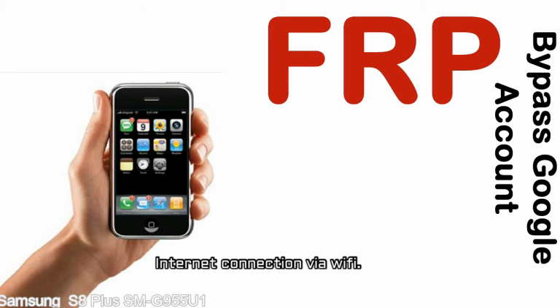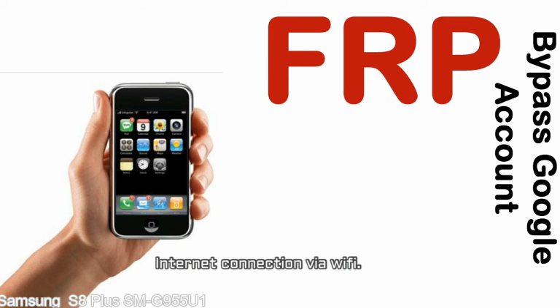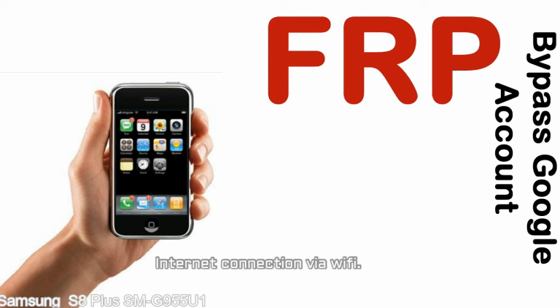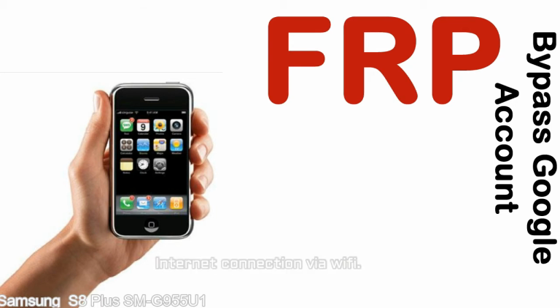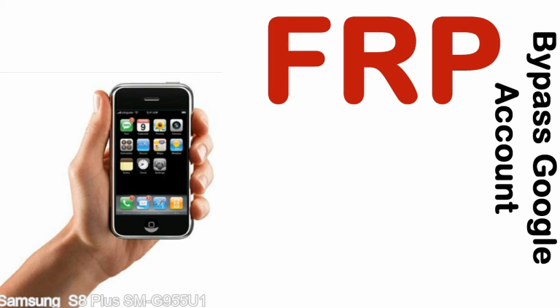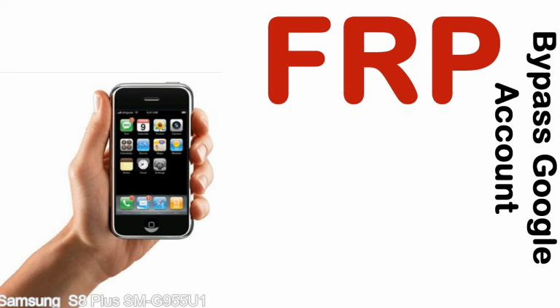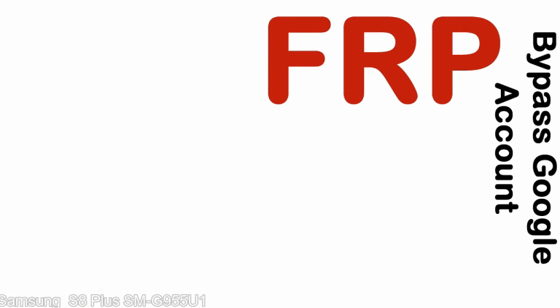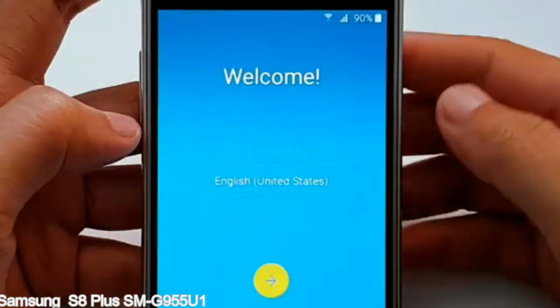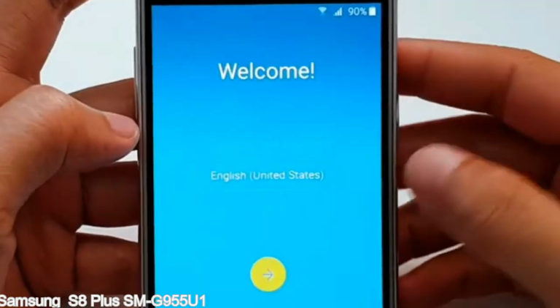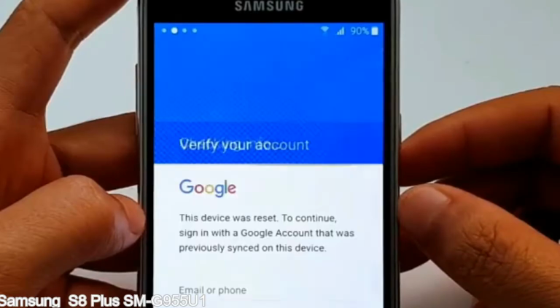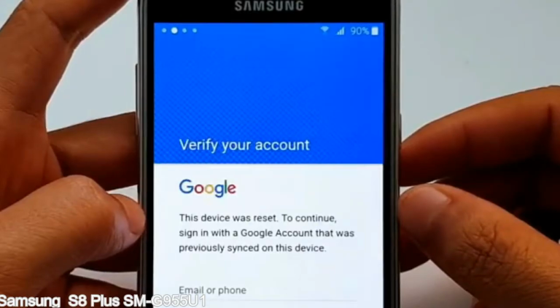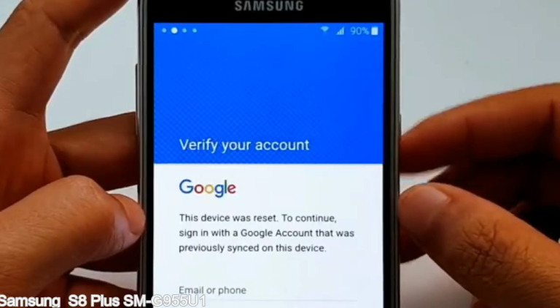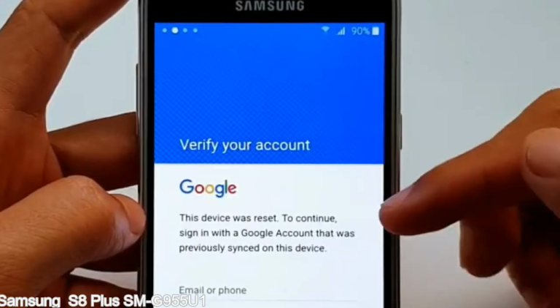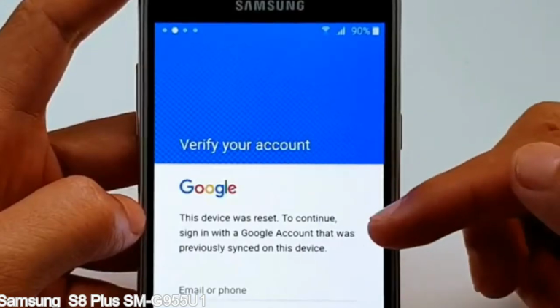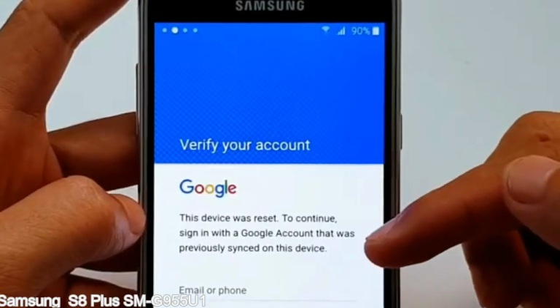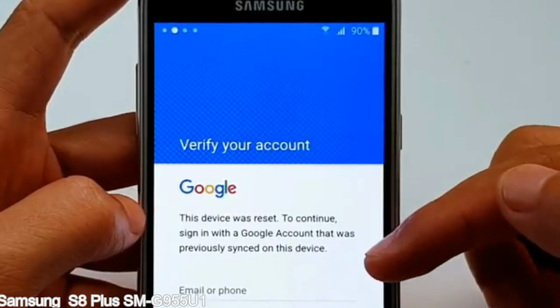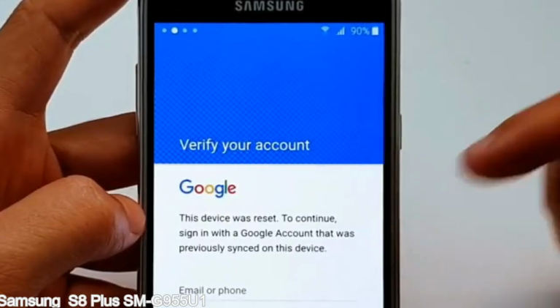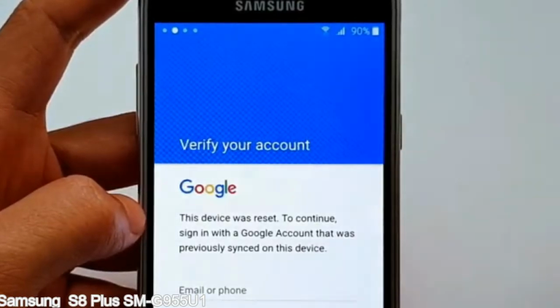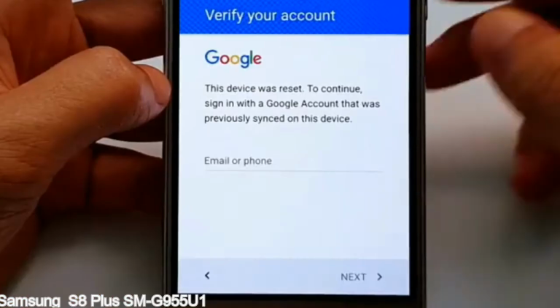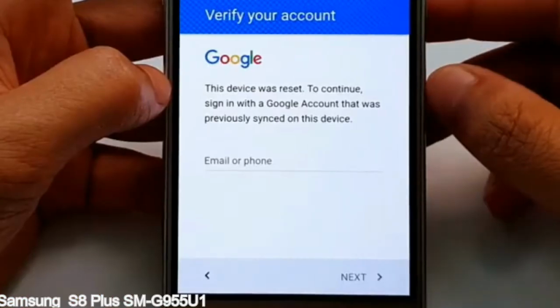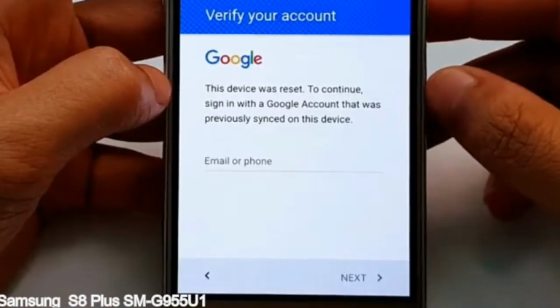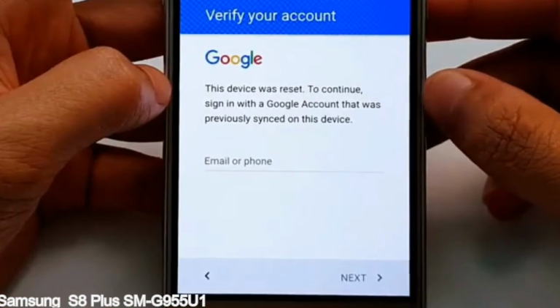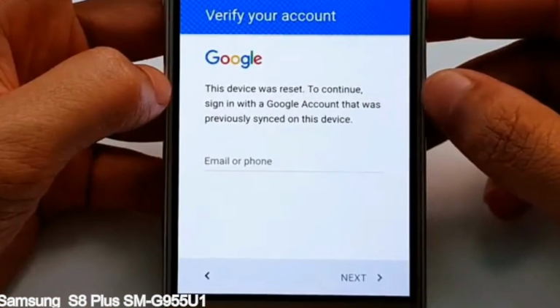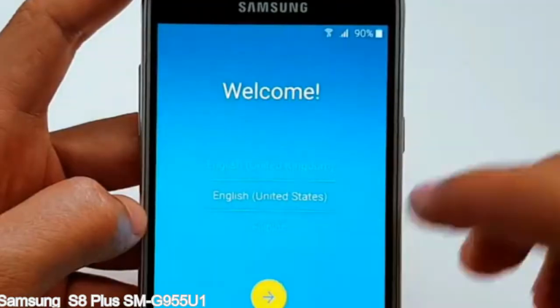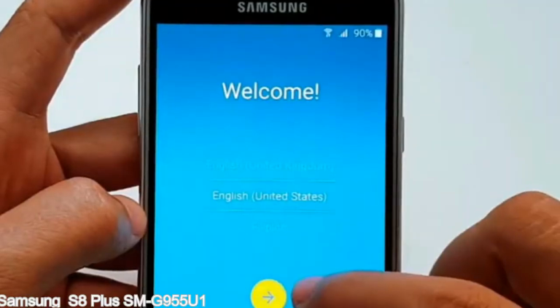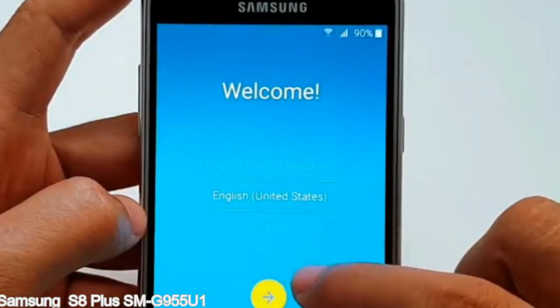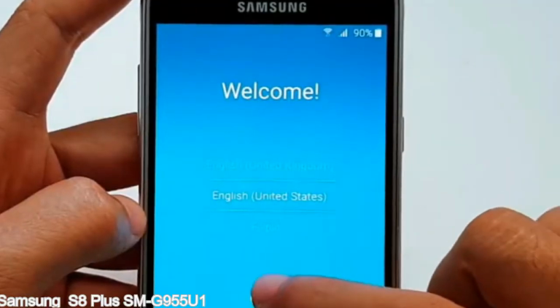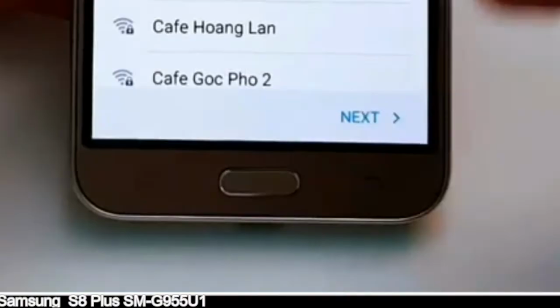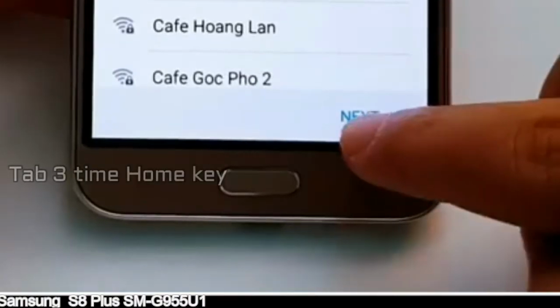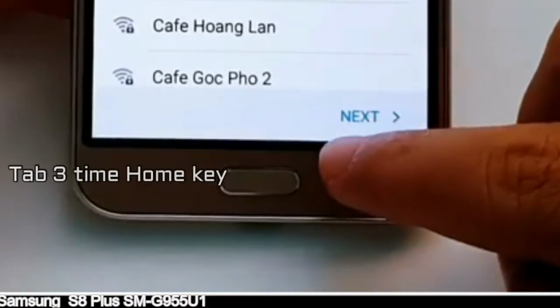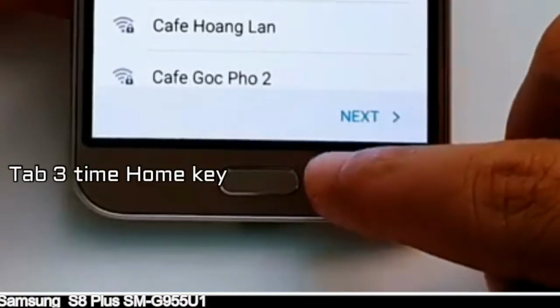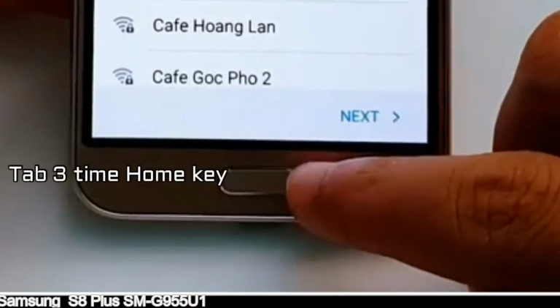Here is a step-by-step guide on how to bypass Google account on your Samsung Galaxy device.